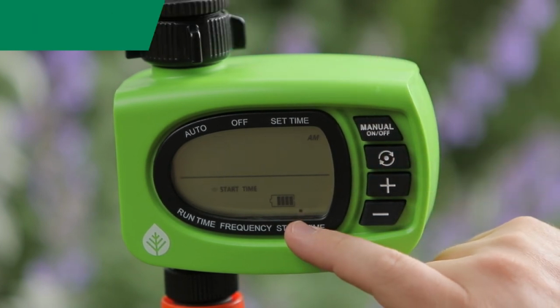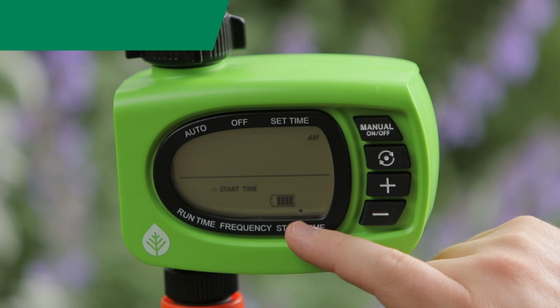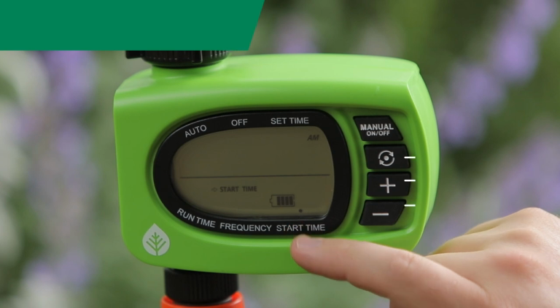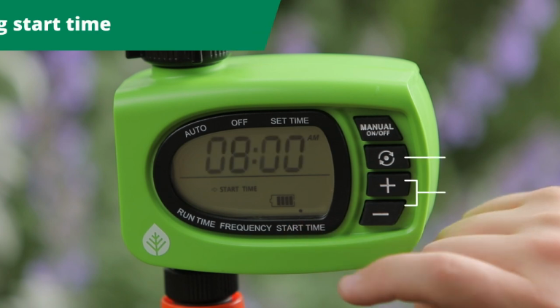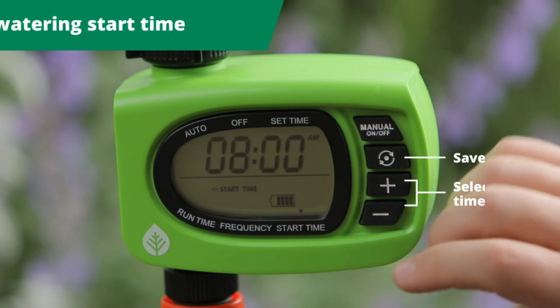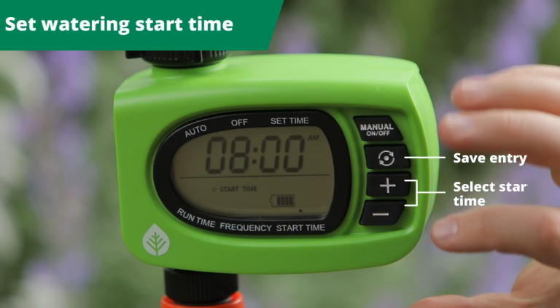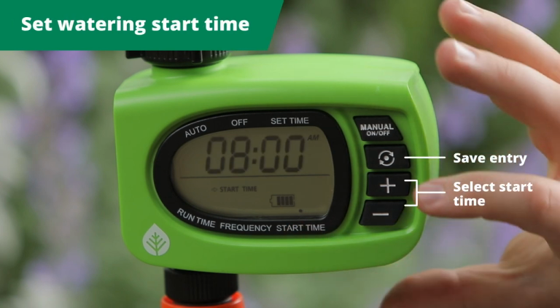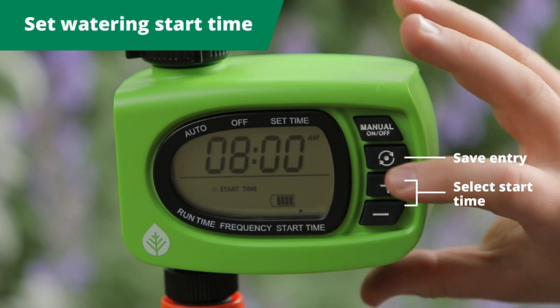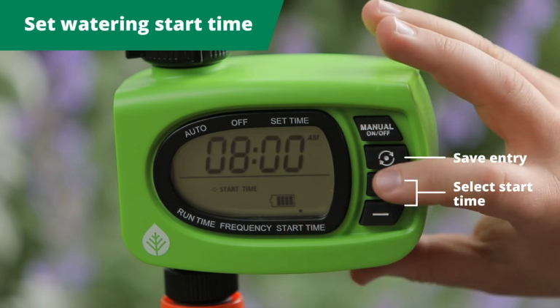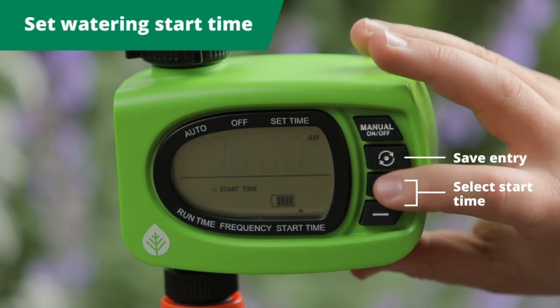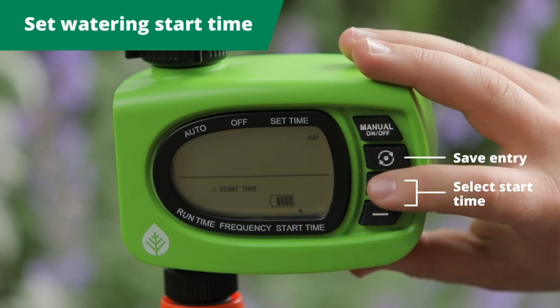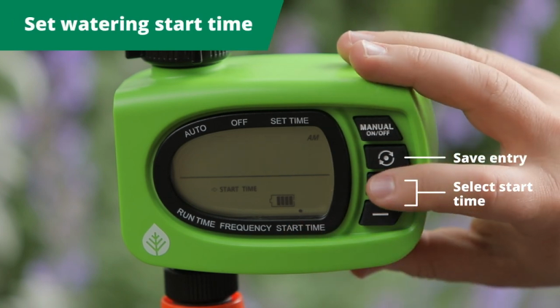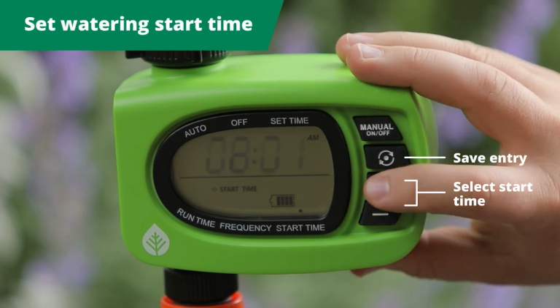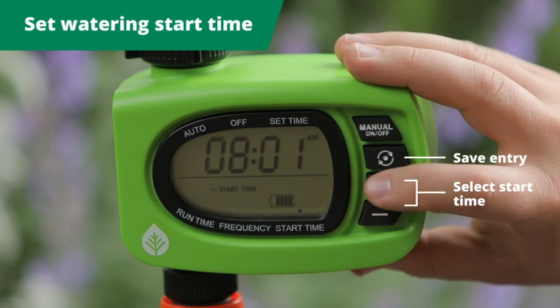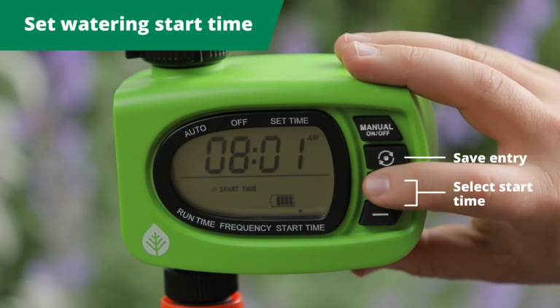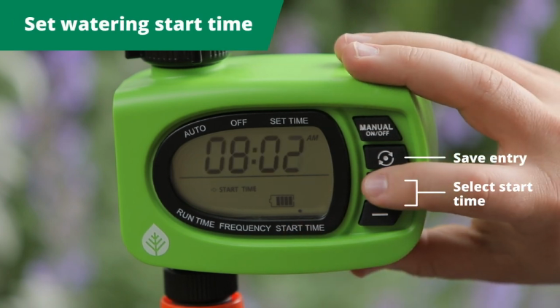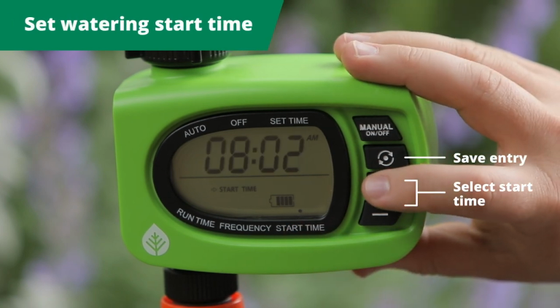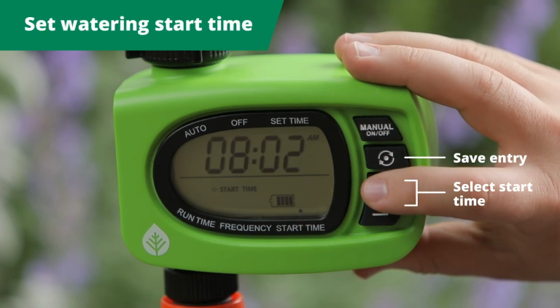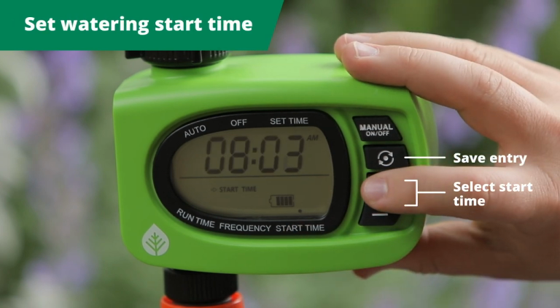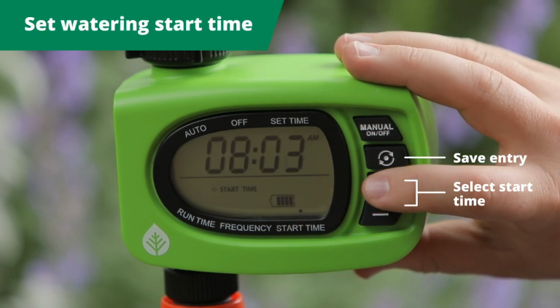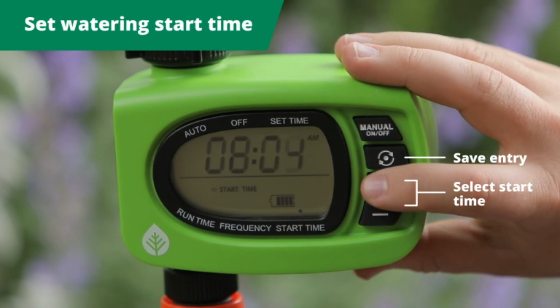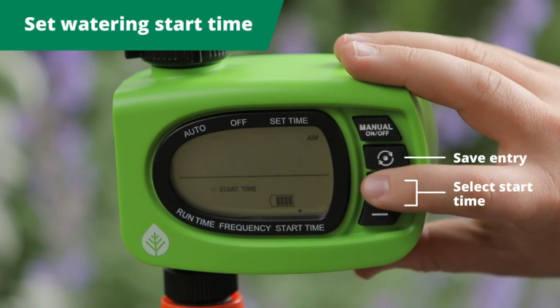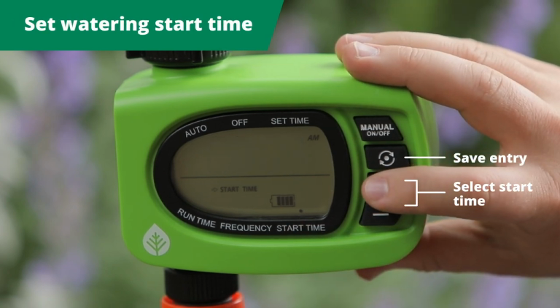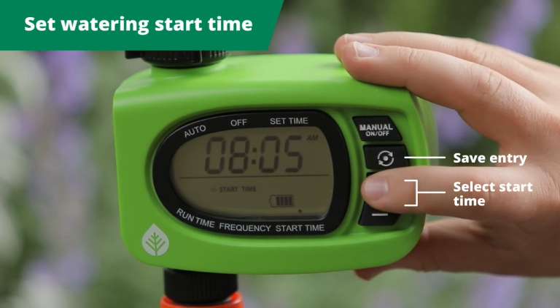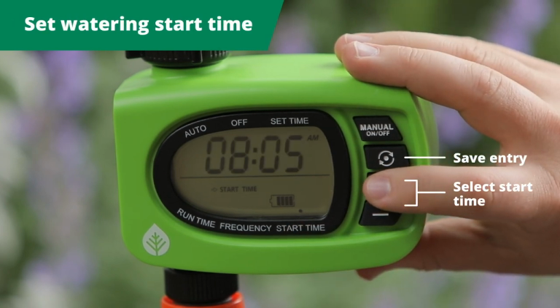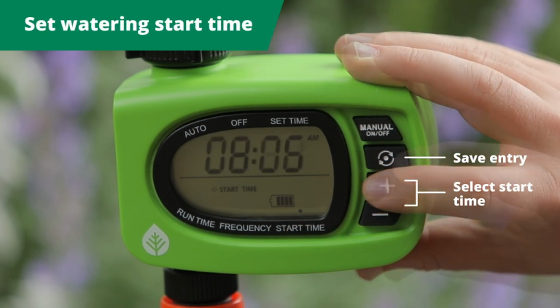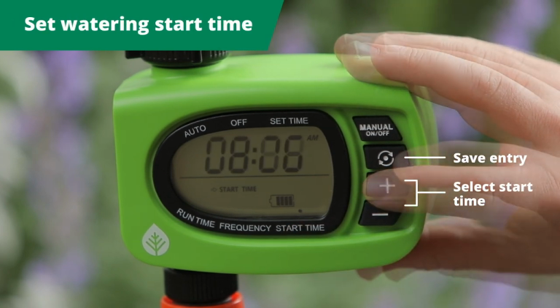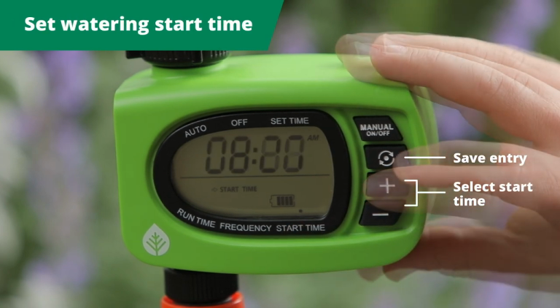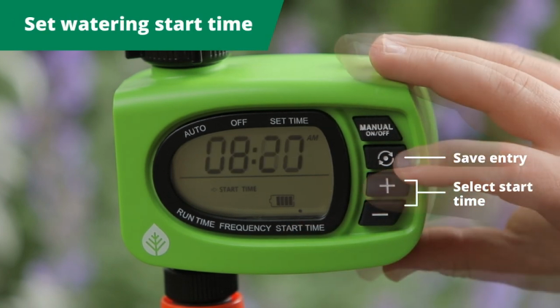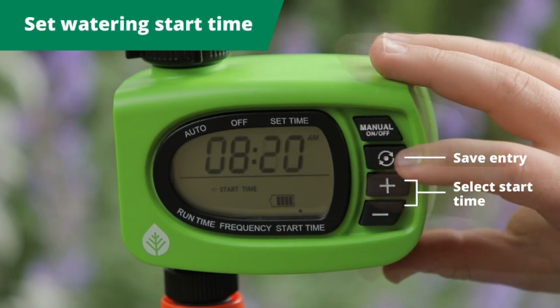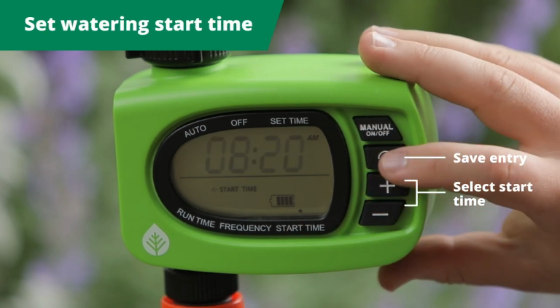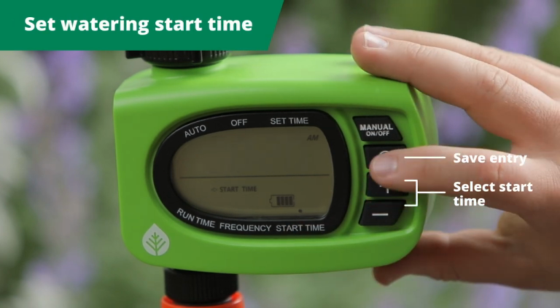To set the watering start time, use the plus and minus buttons to make your selection and save.